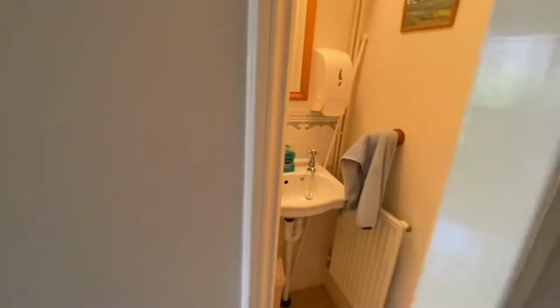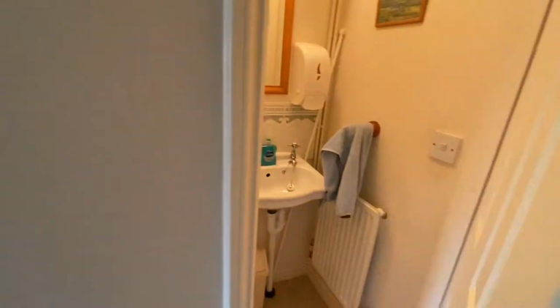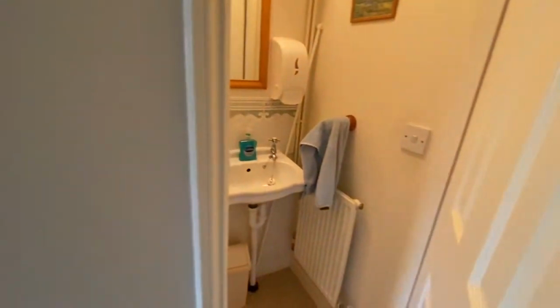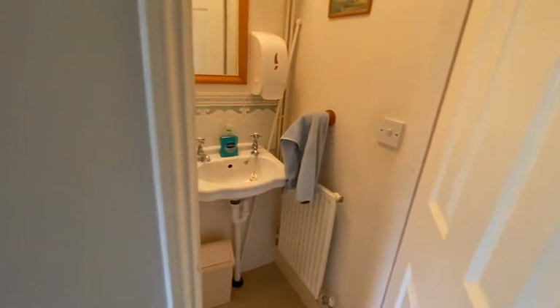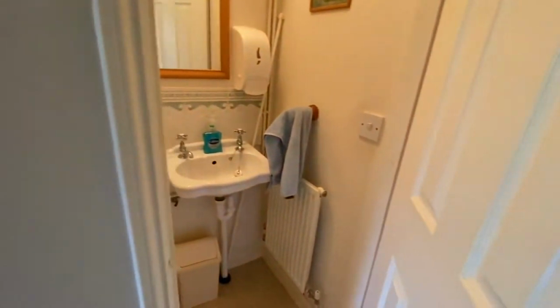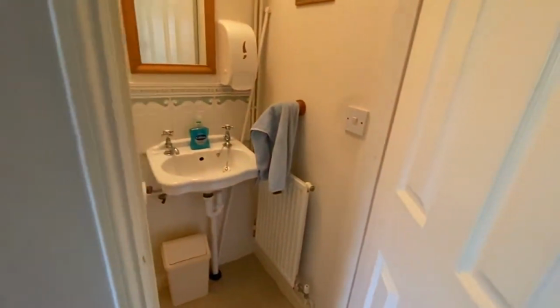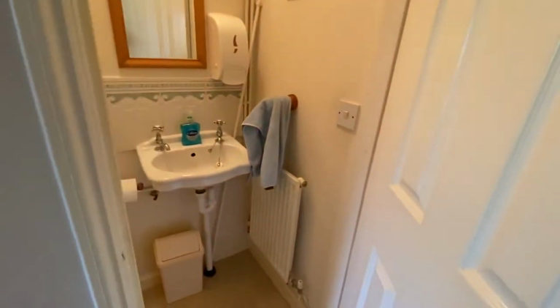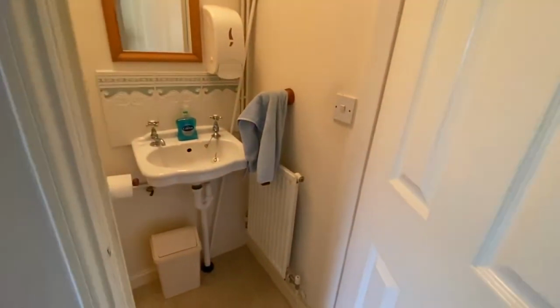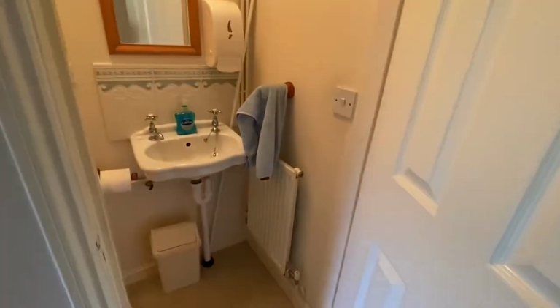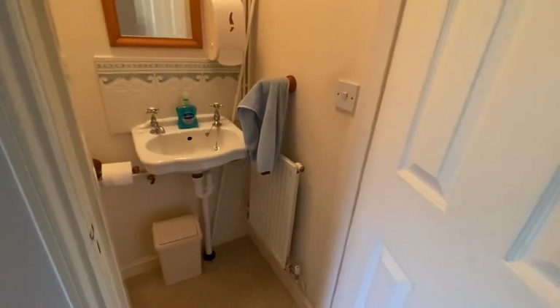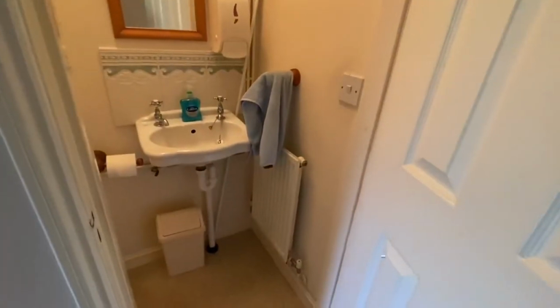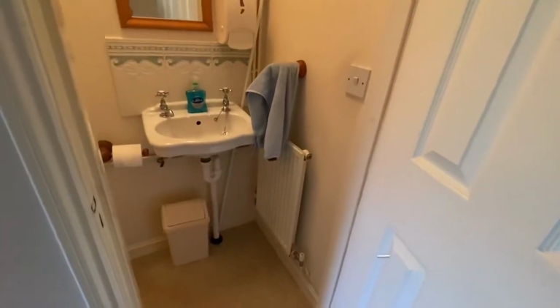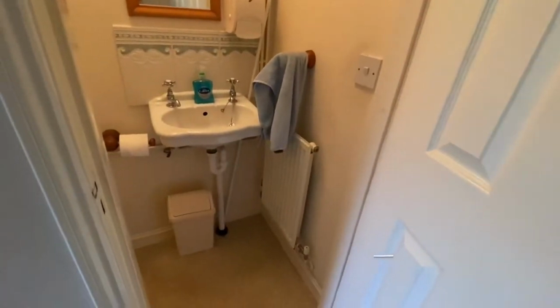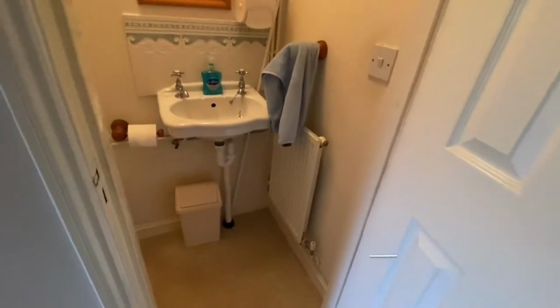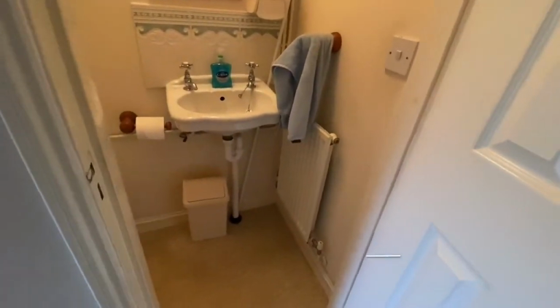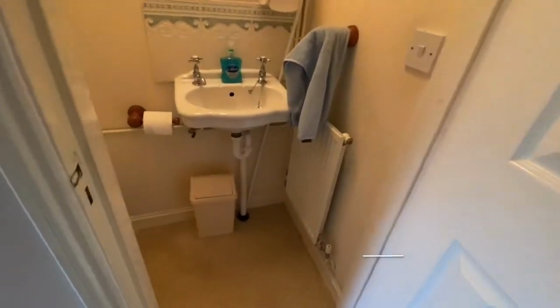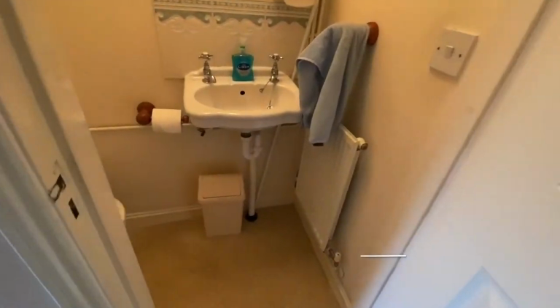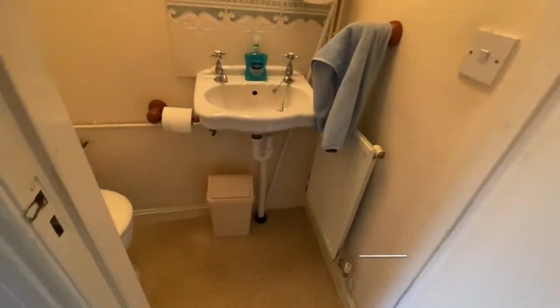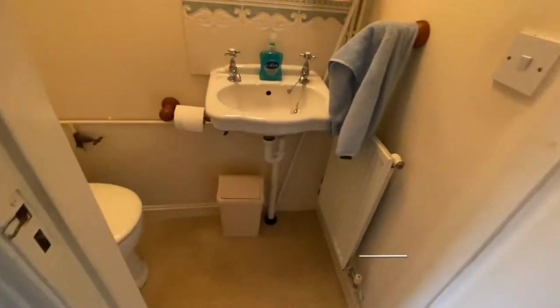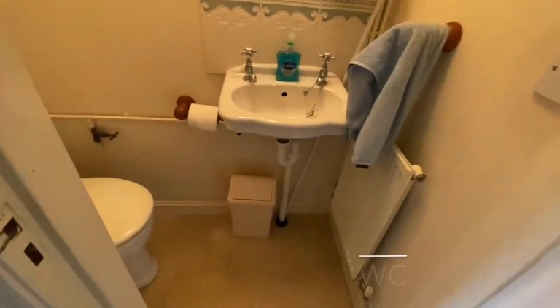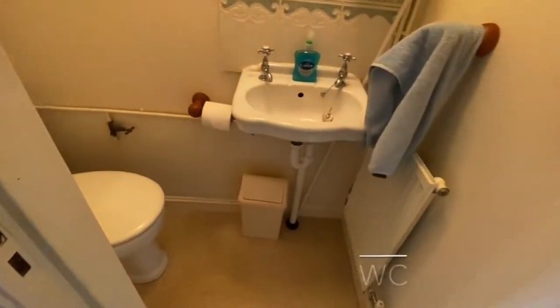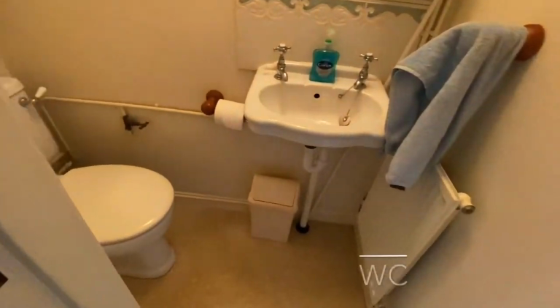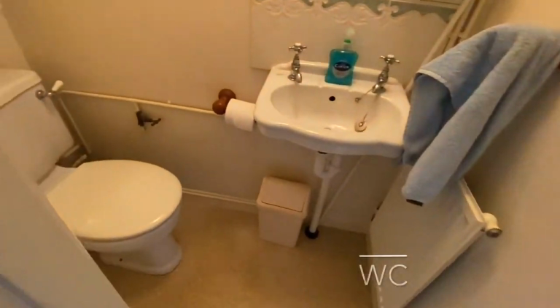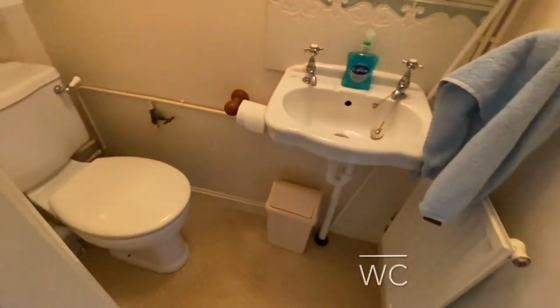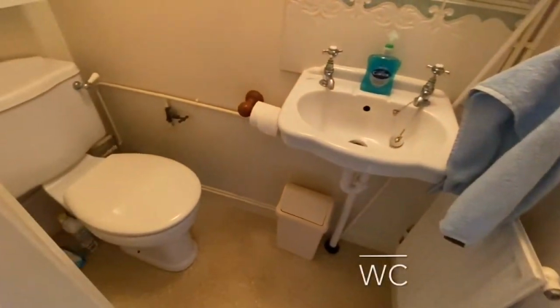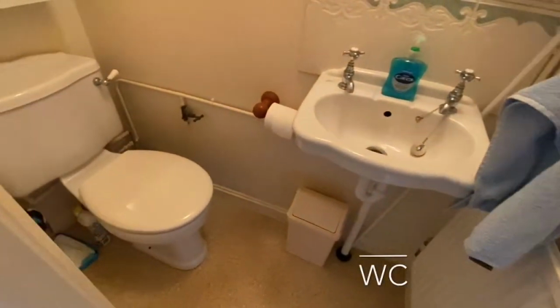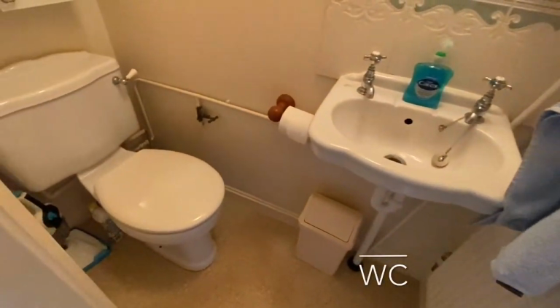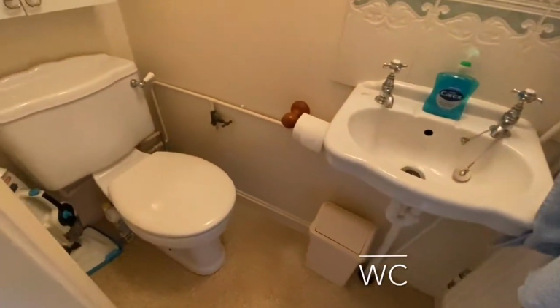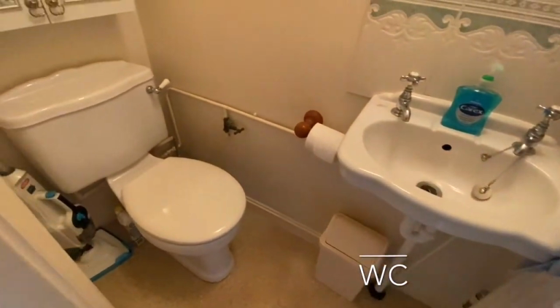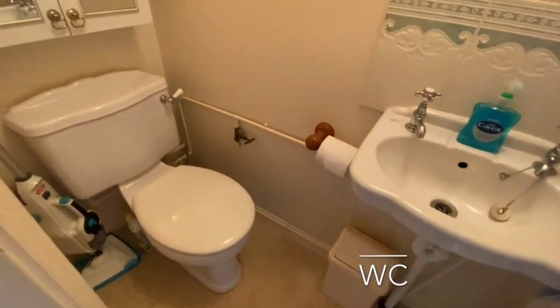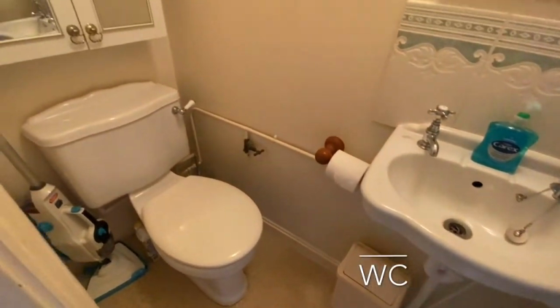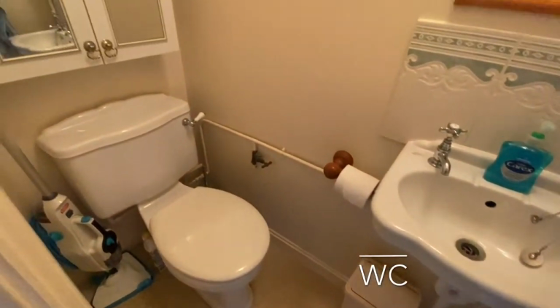A useful downstairs cloakroom can be found under the stairs, offering a two-piece white suite.